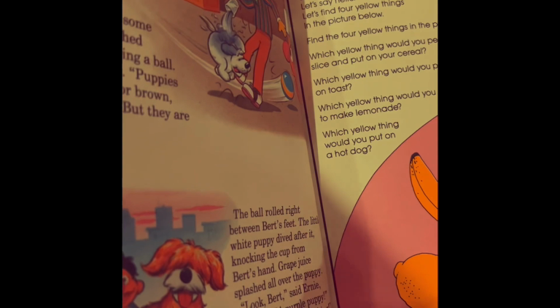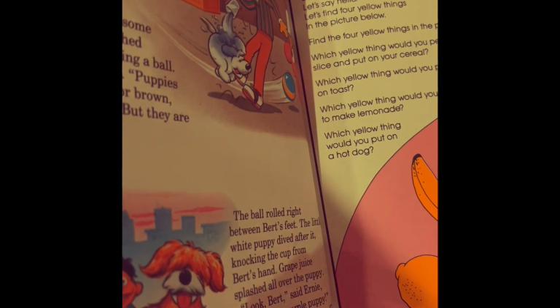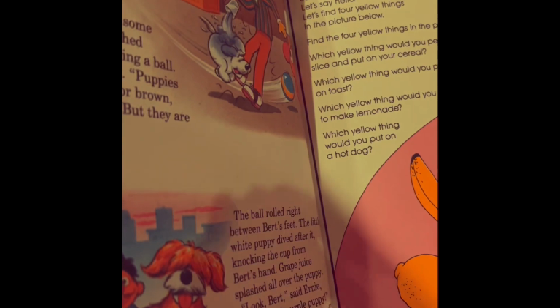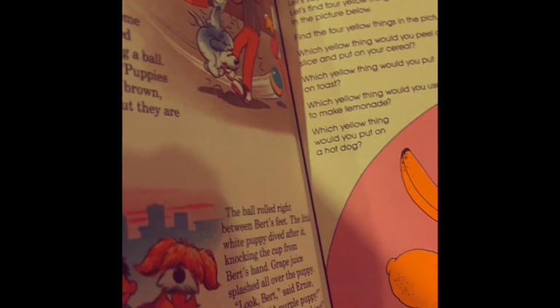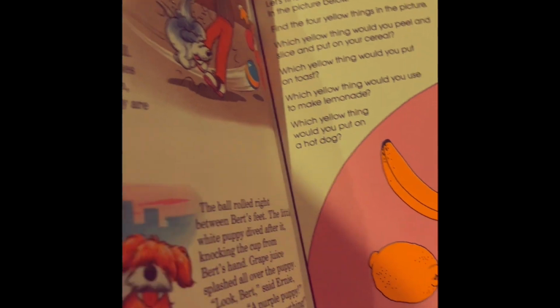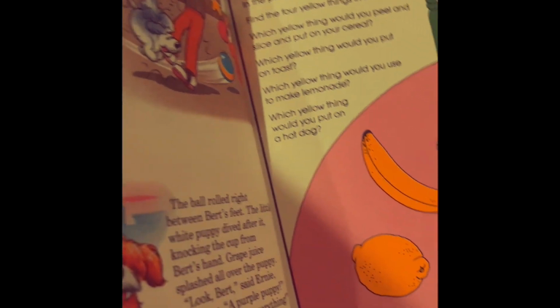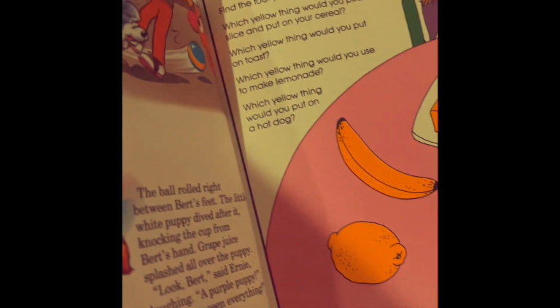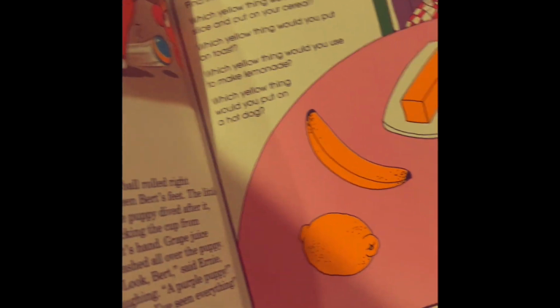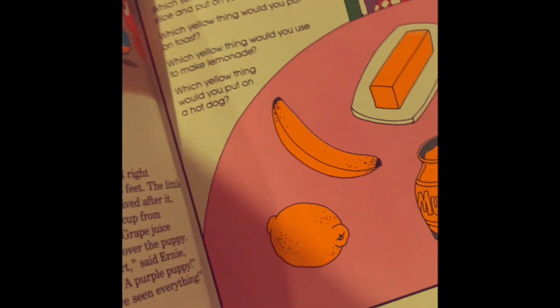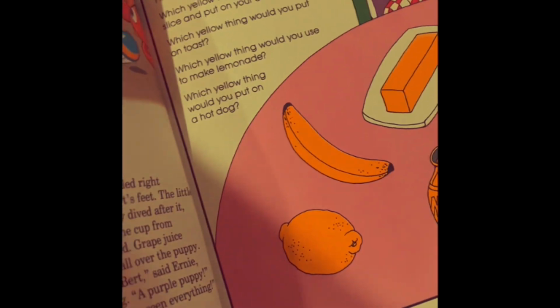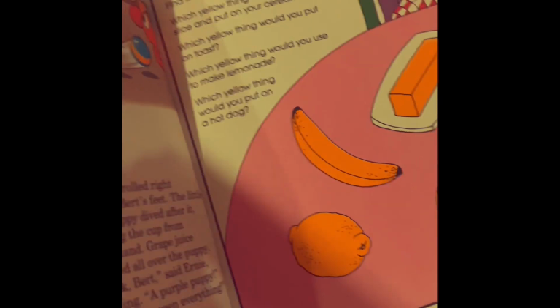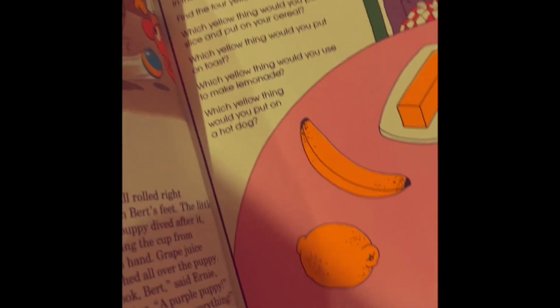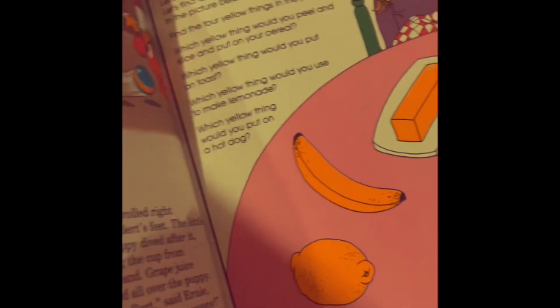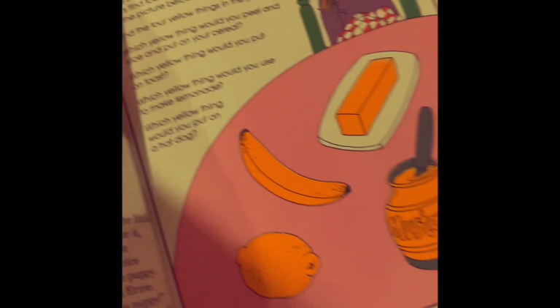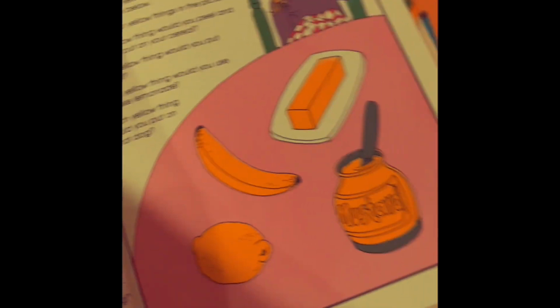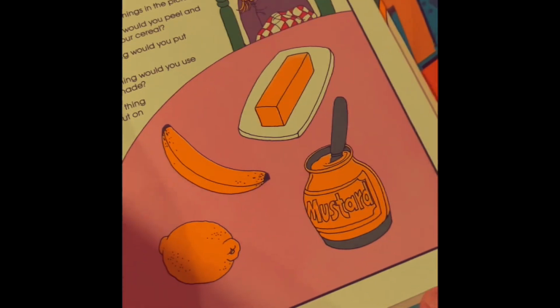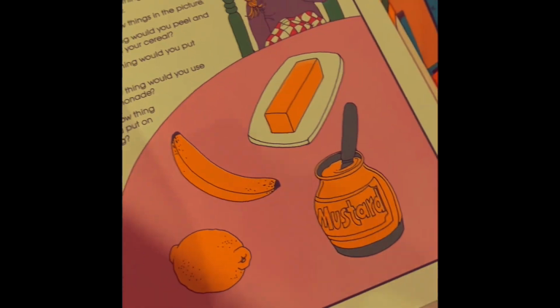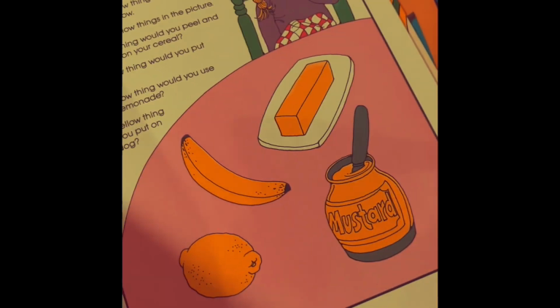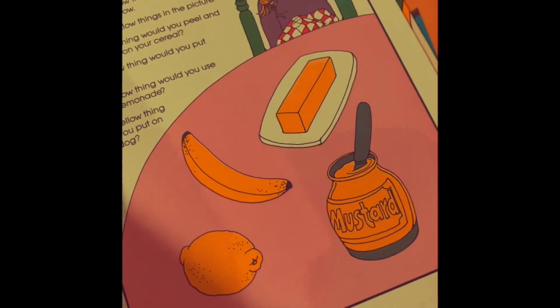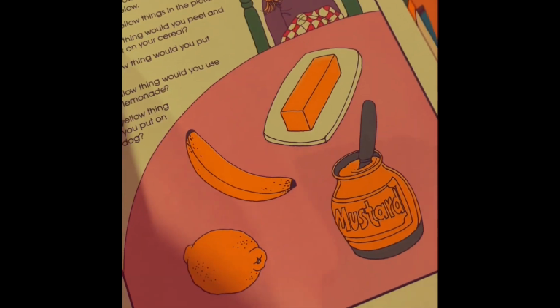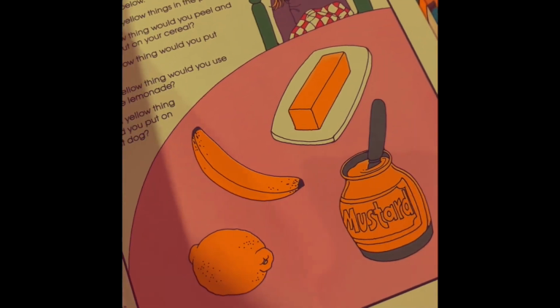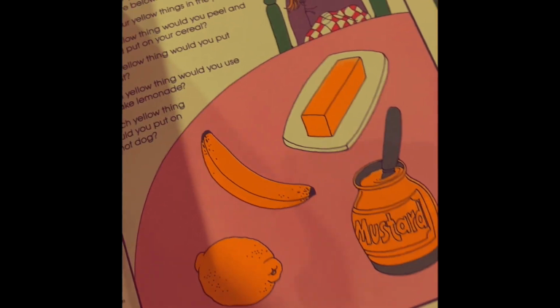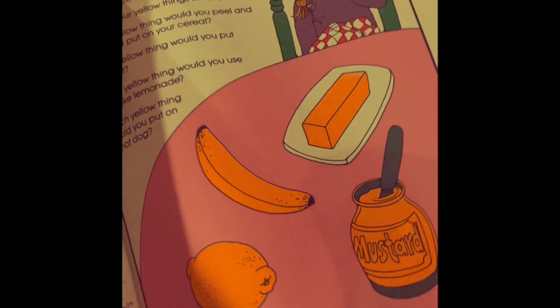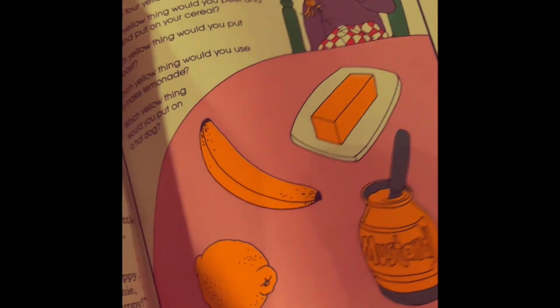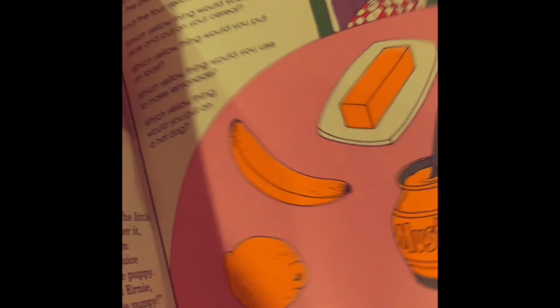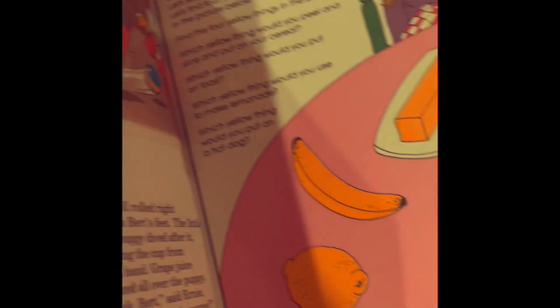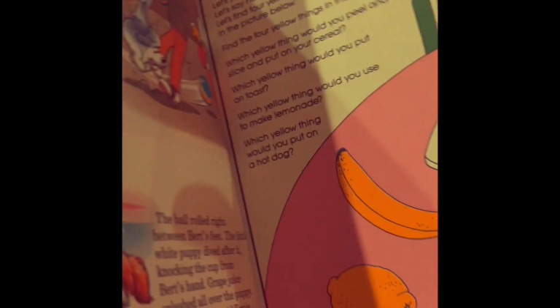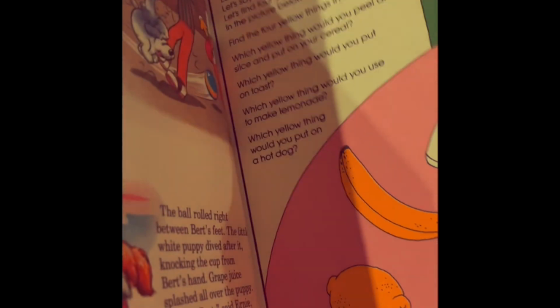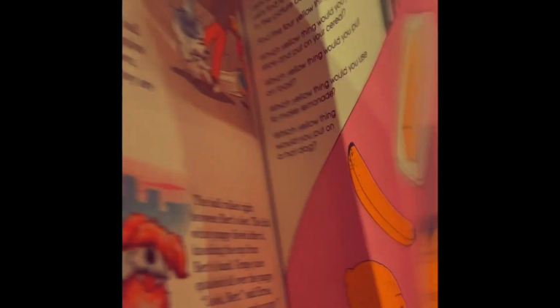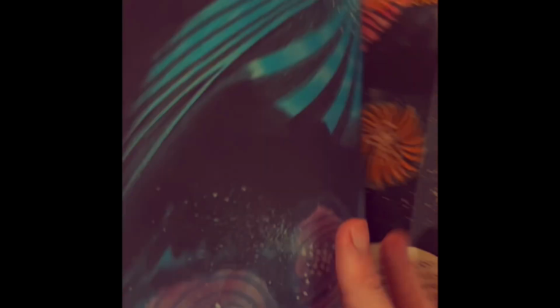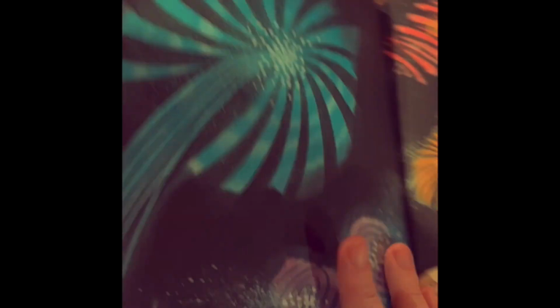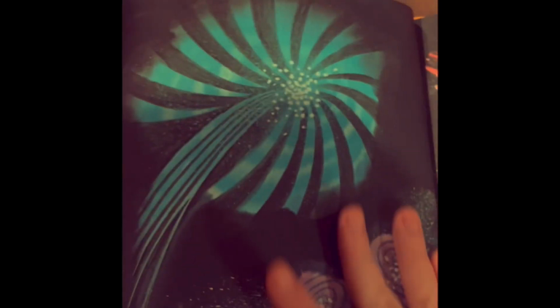Let's talk yellow. There's a lot of yellow things in this picture: butter, banana, mustard, lemon. Pretty cool.